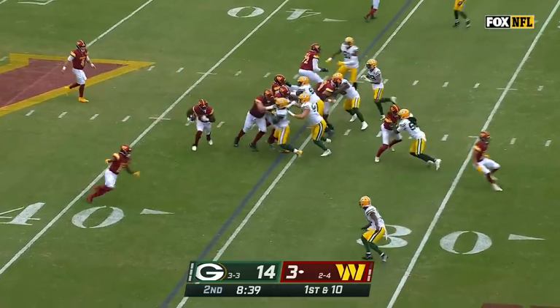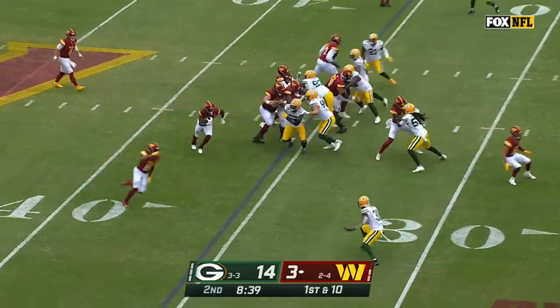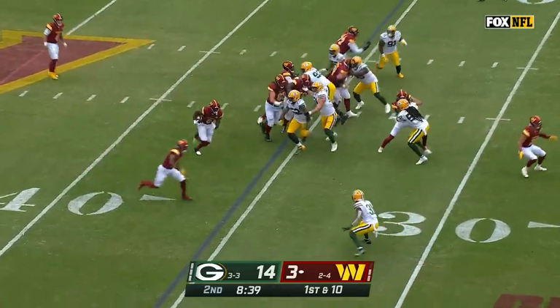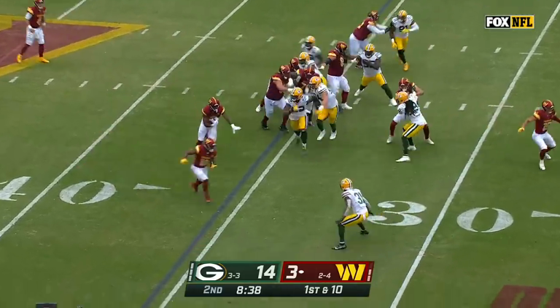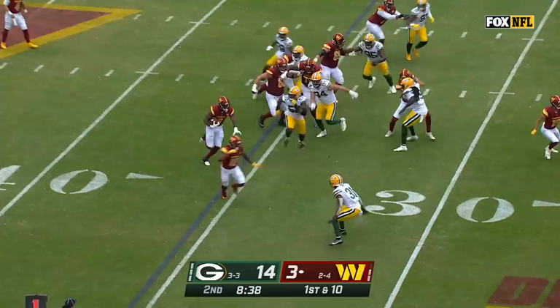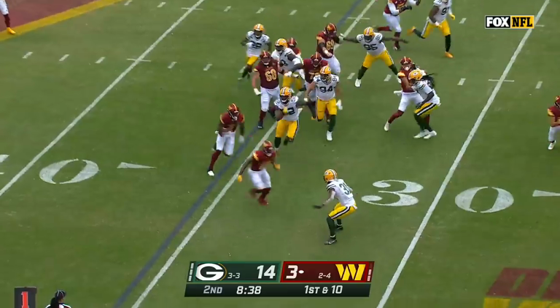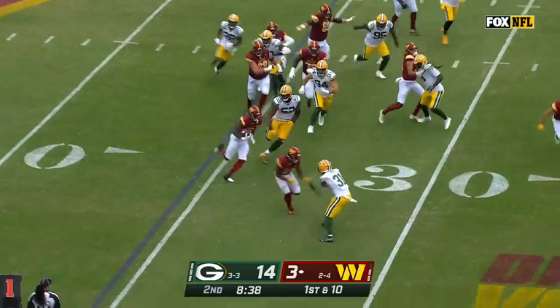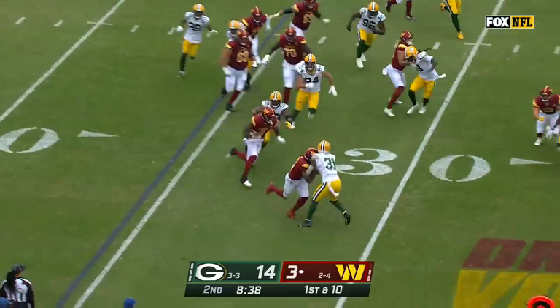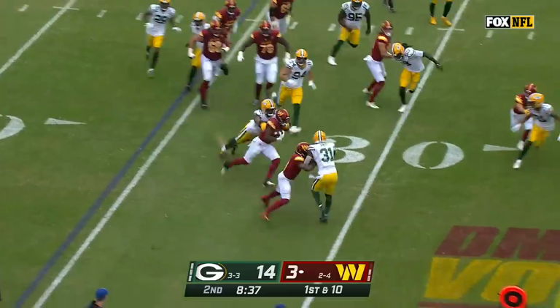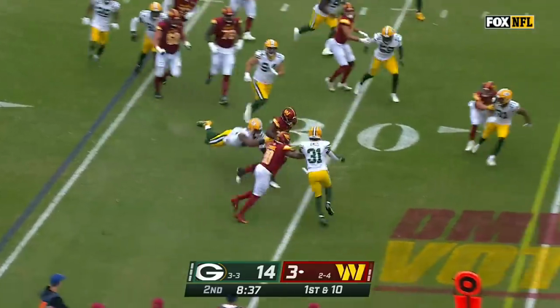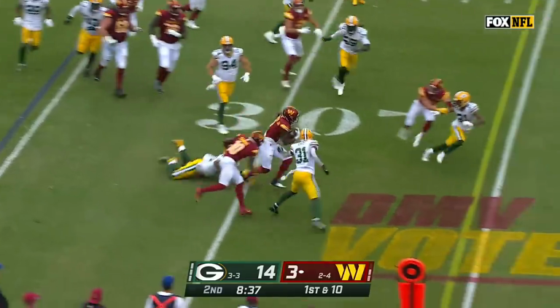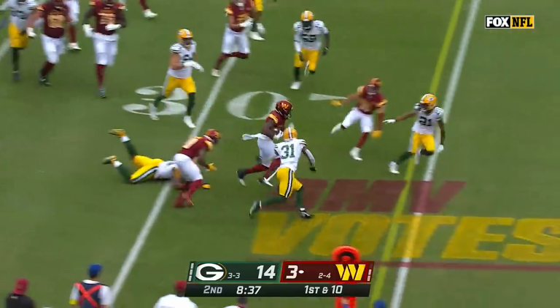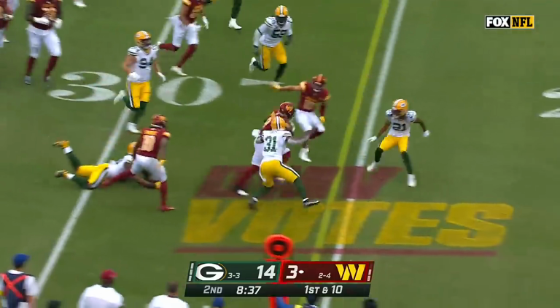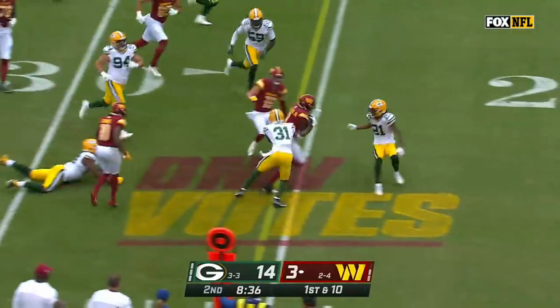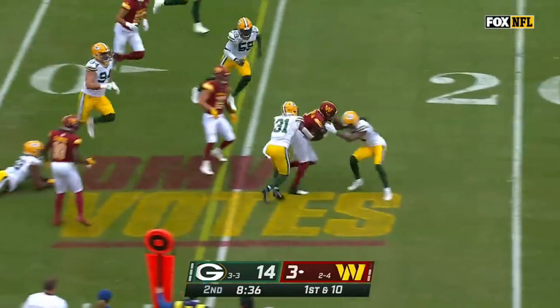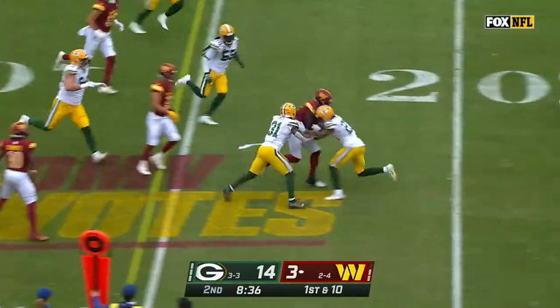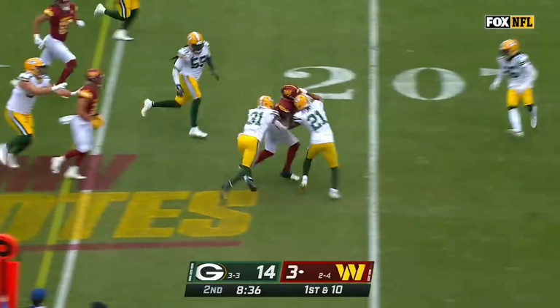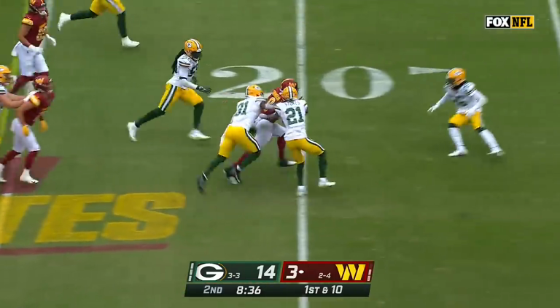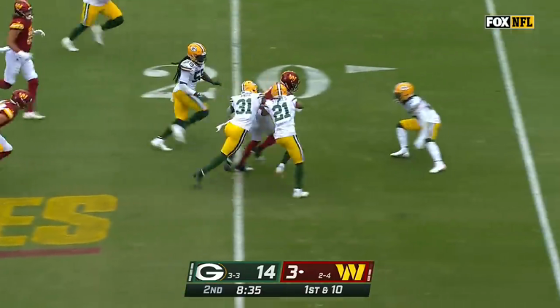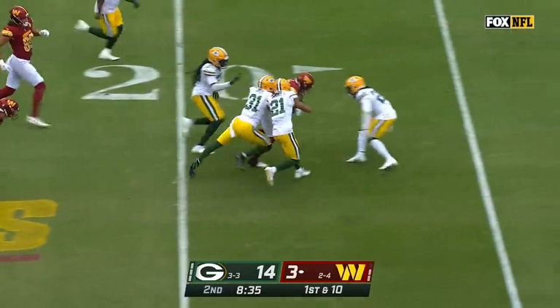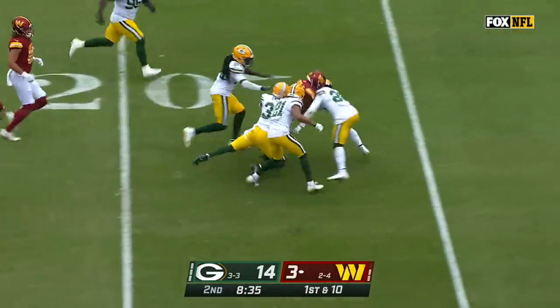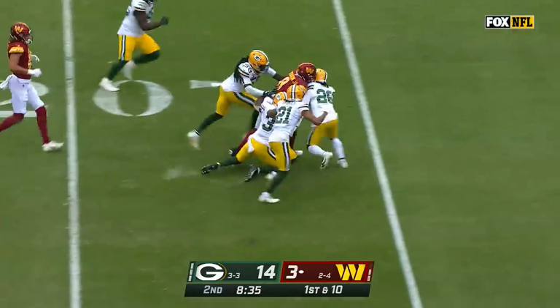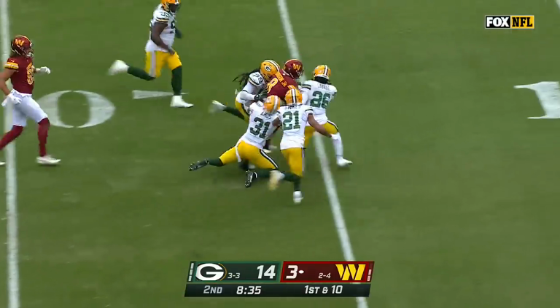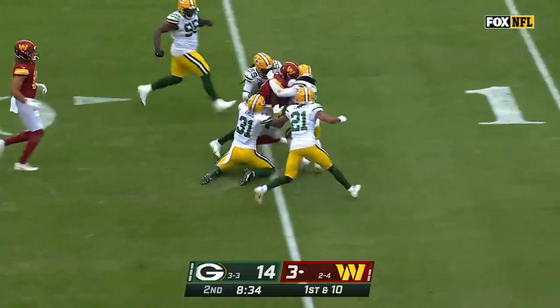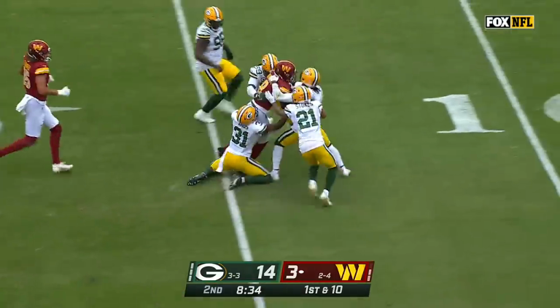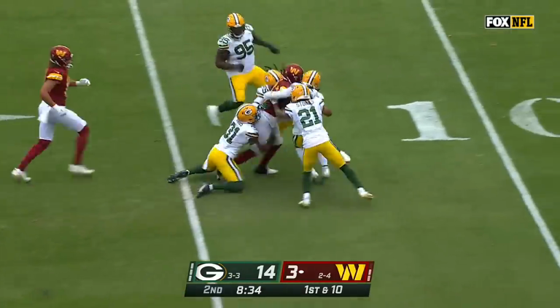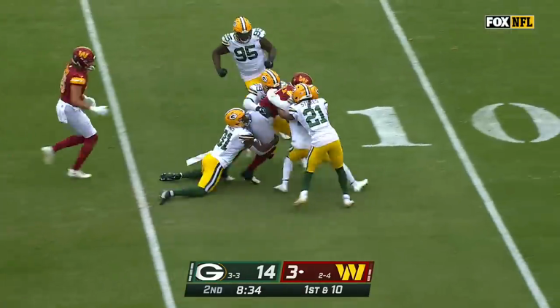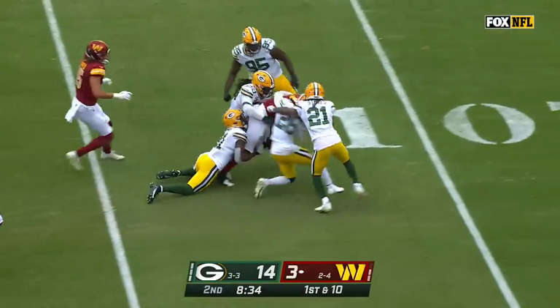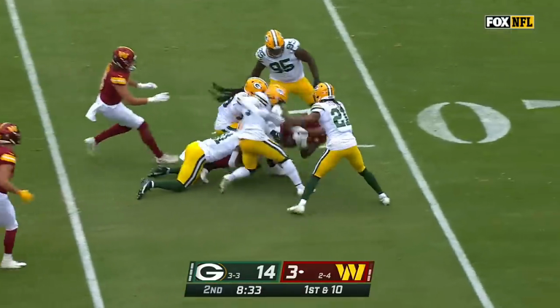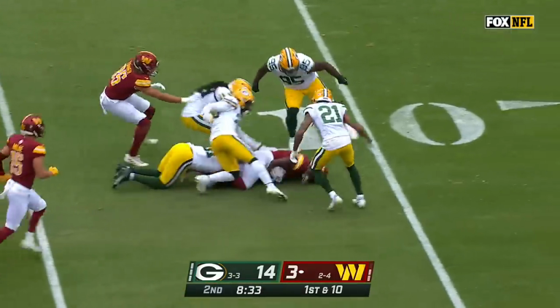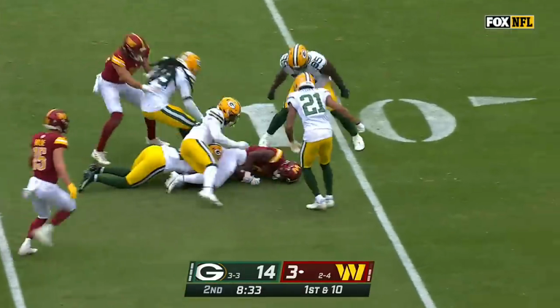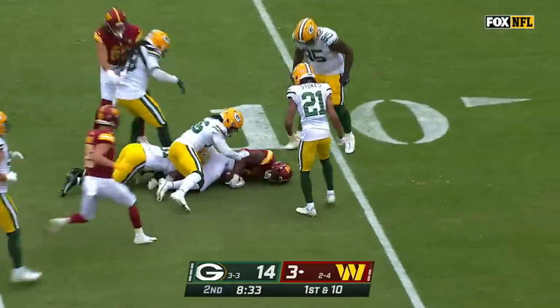Here's Robinson again — the blocking from Samuel — another good run by Brian Robinson.